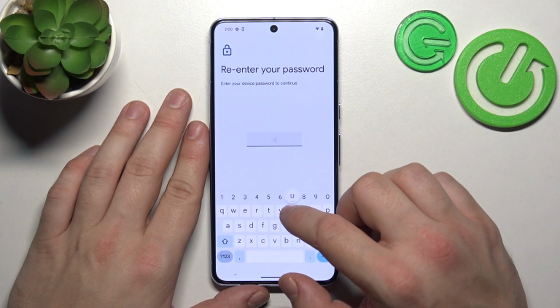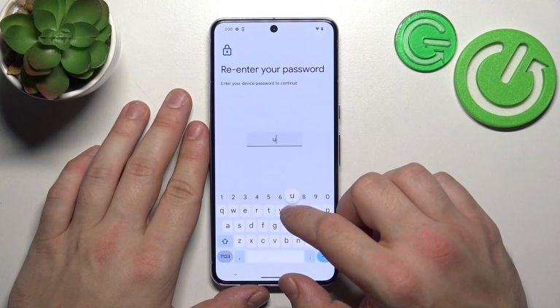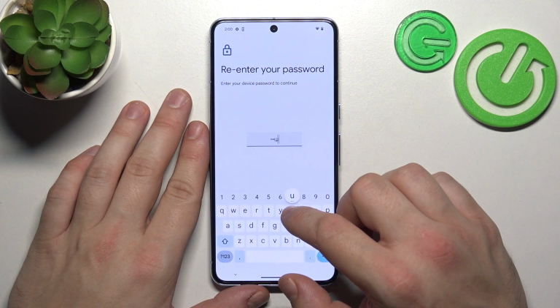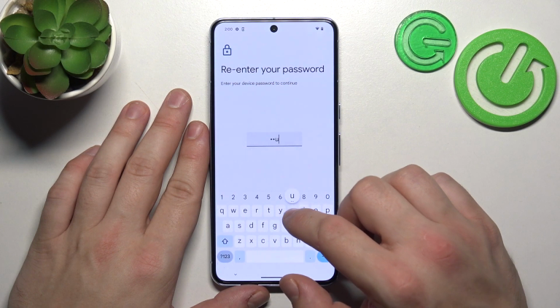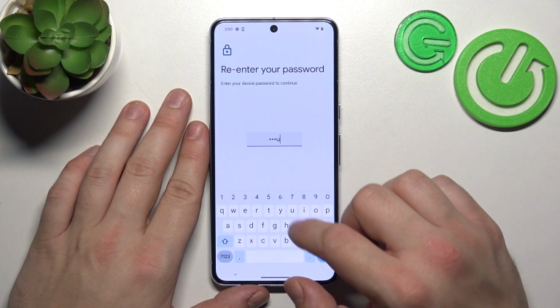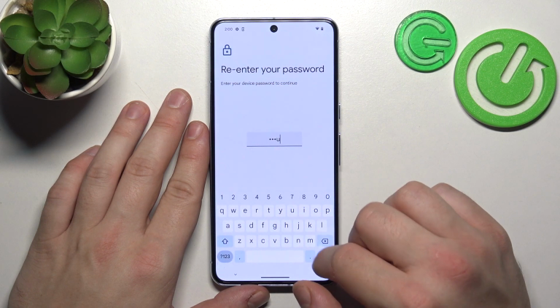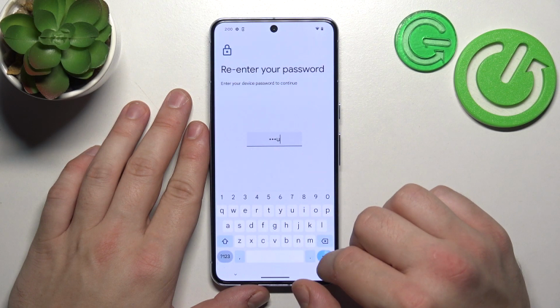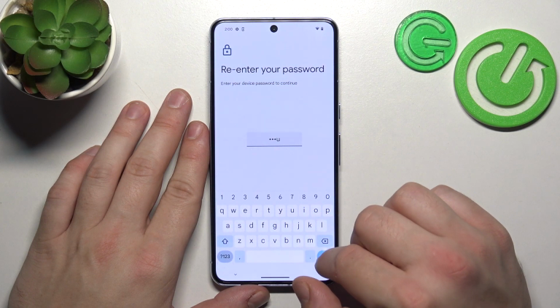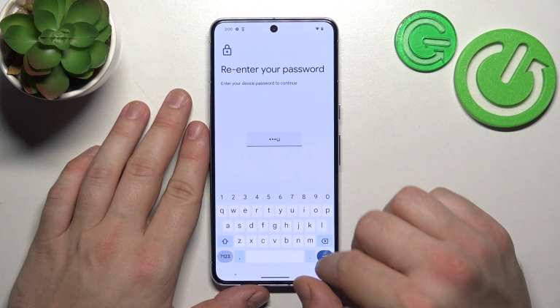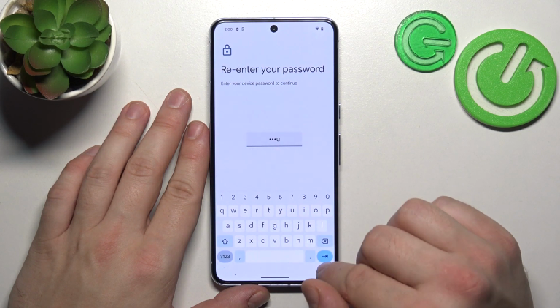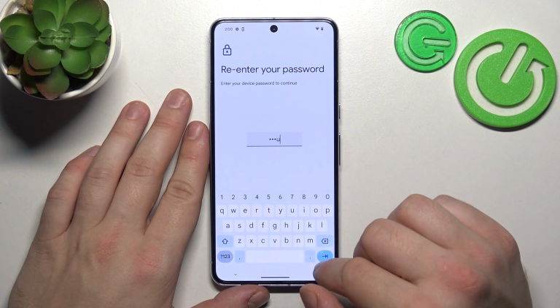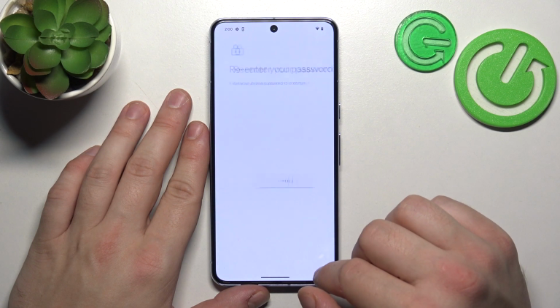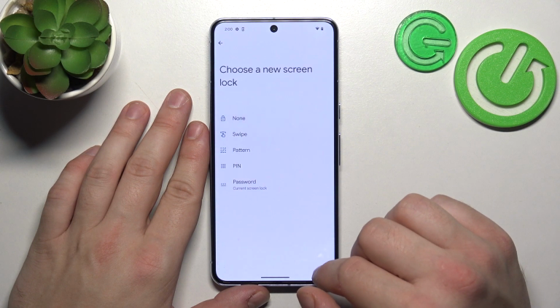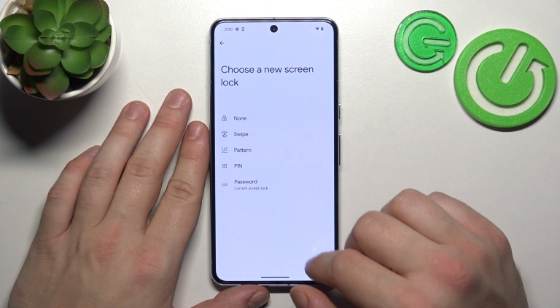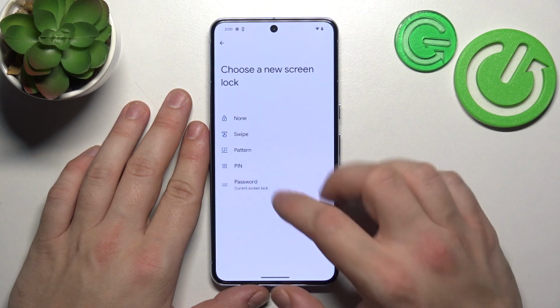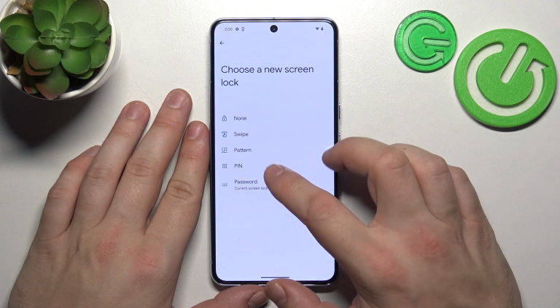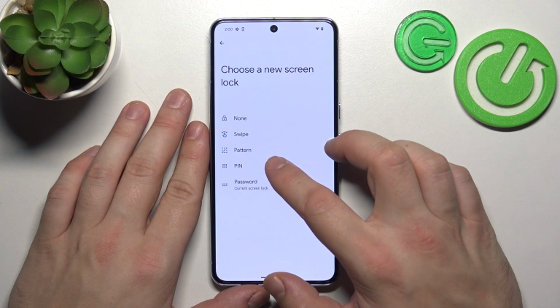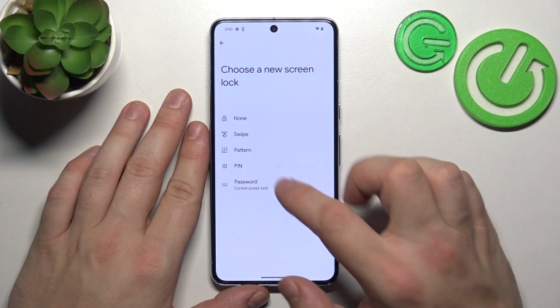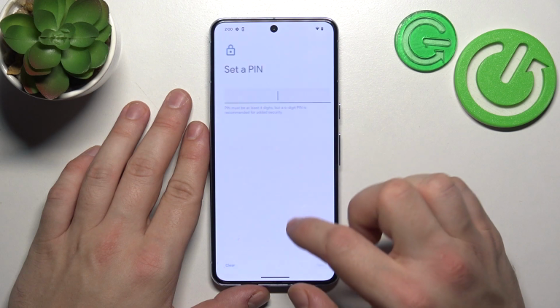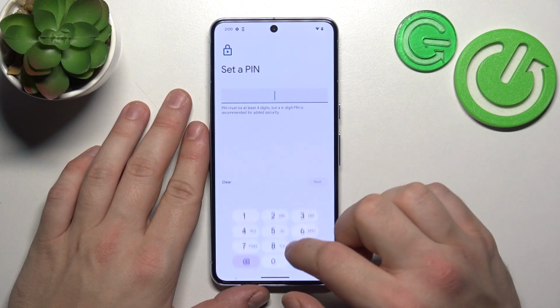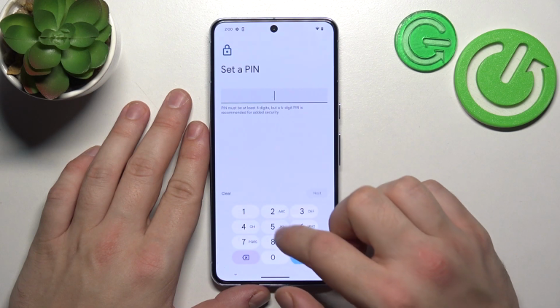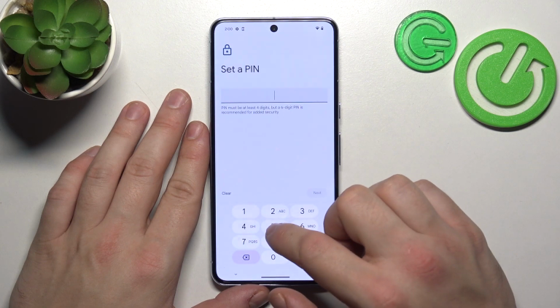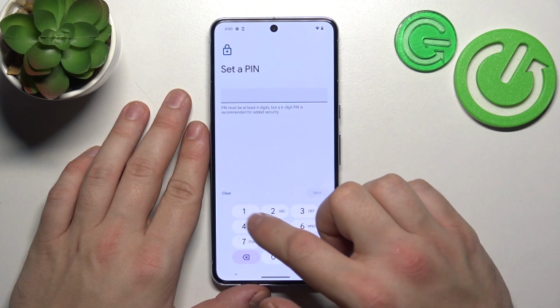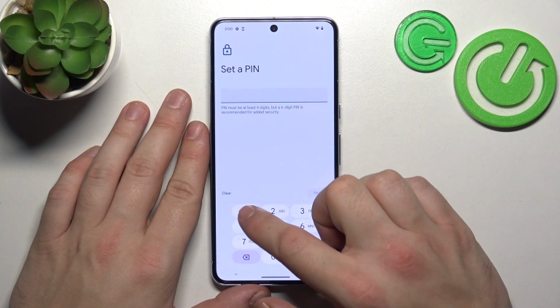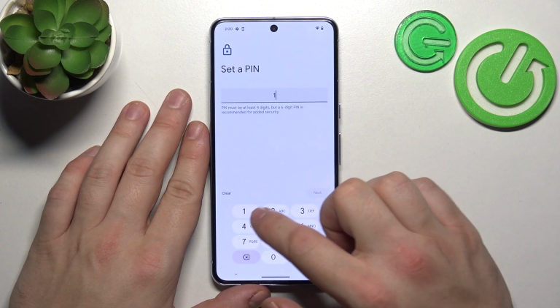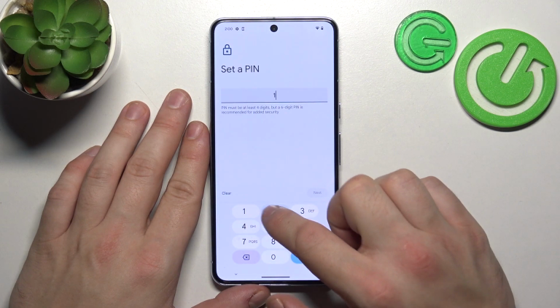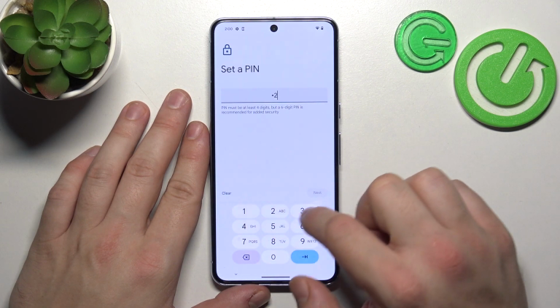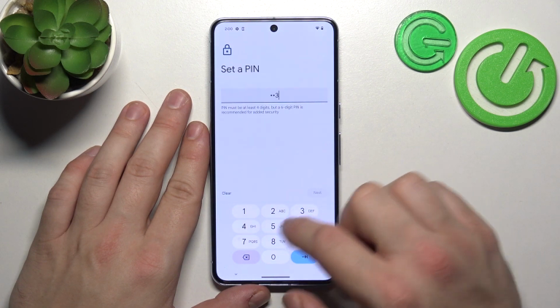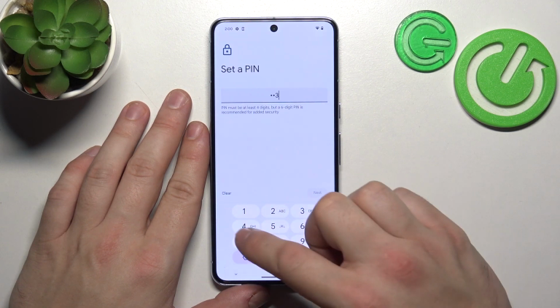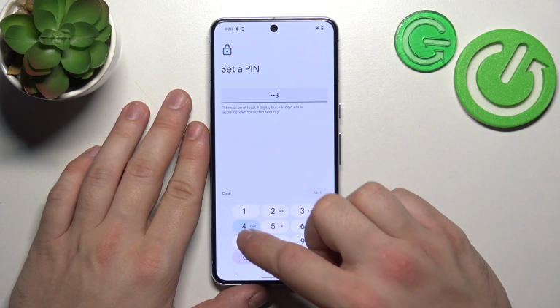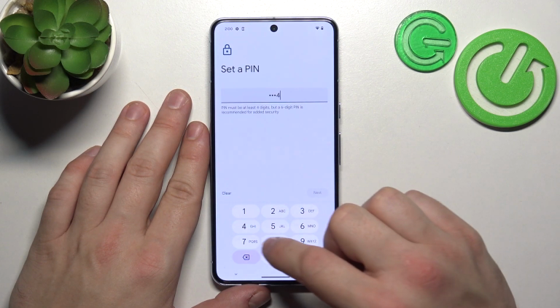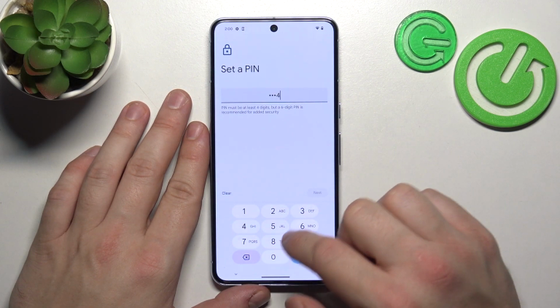Next, let's select PIN number. To create it, enter at least four digits.